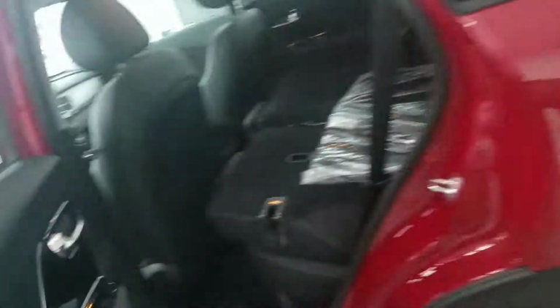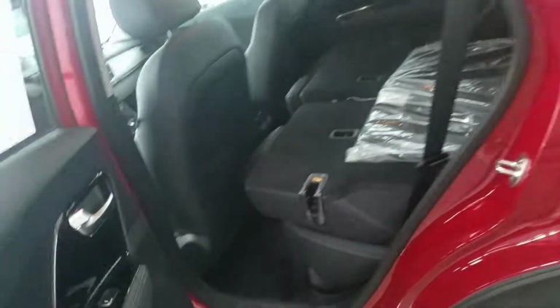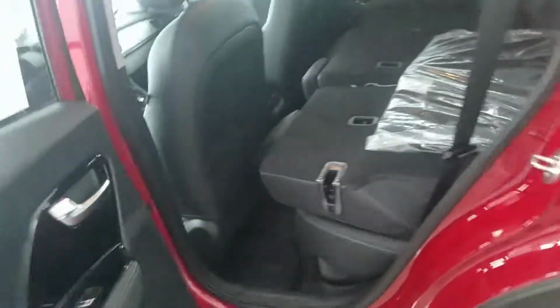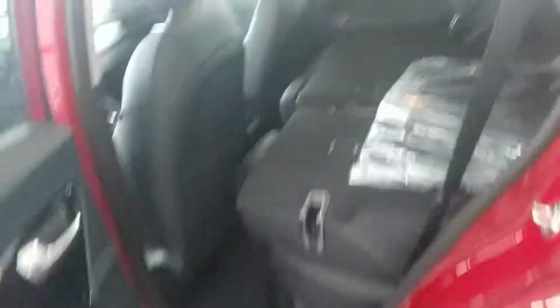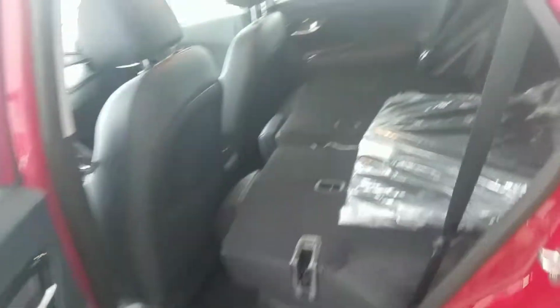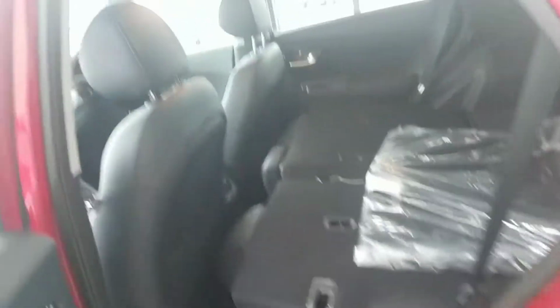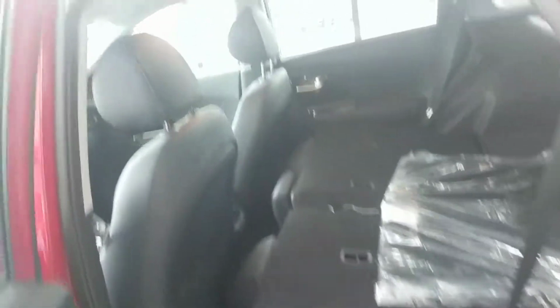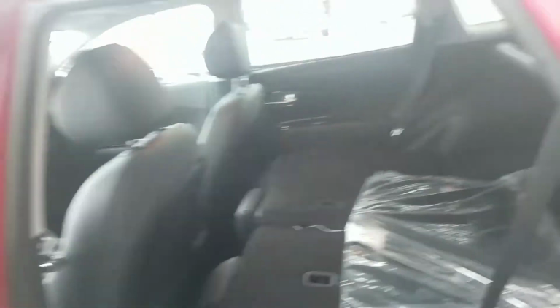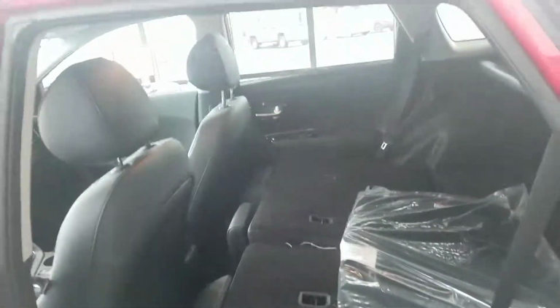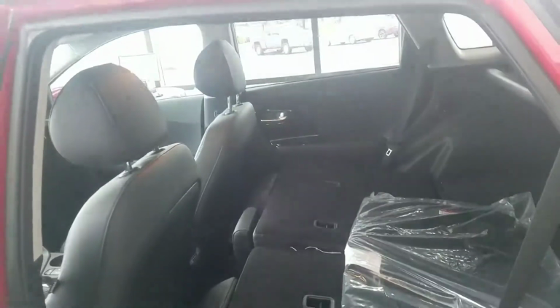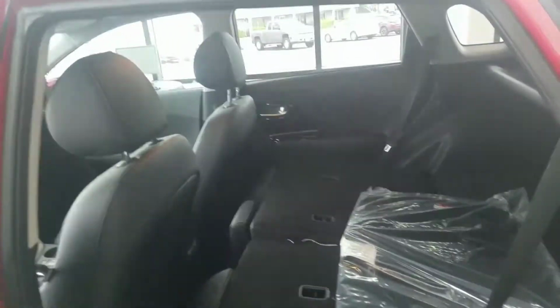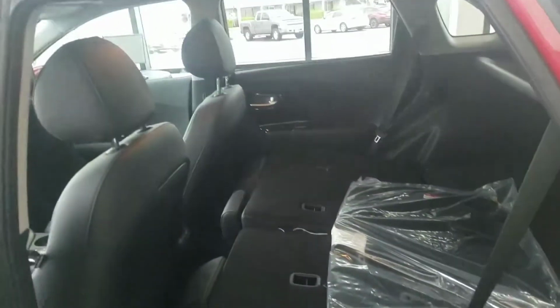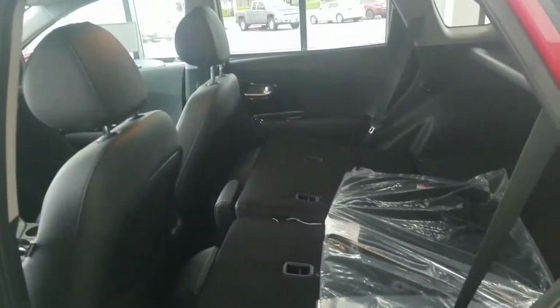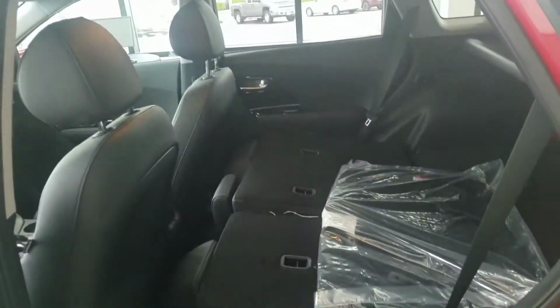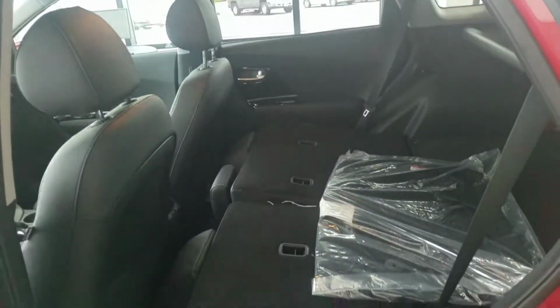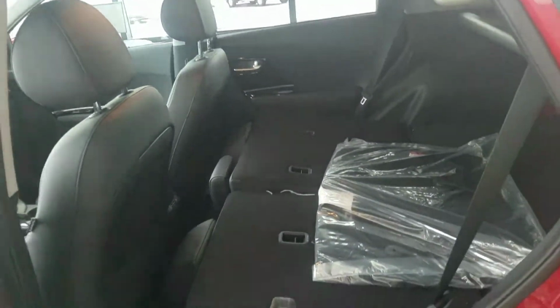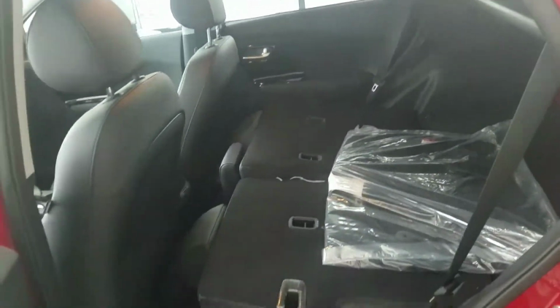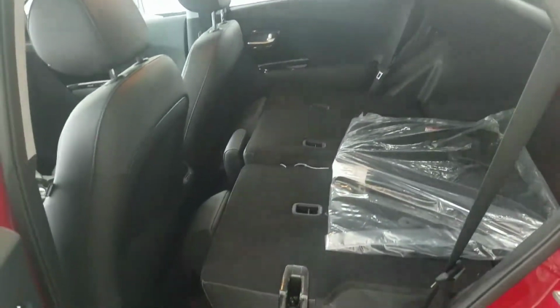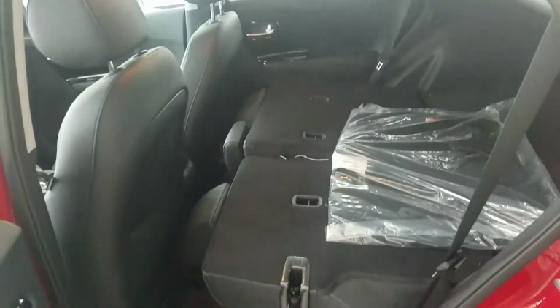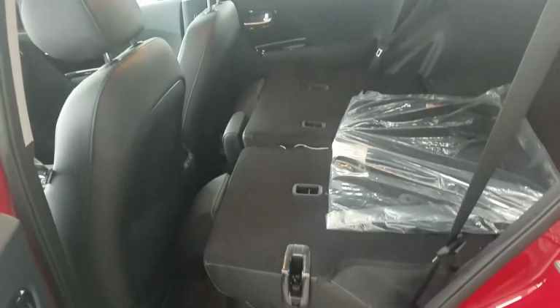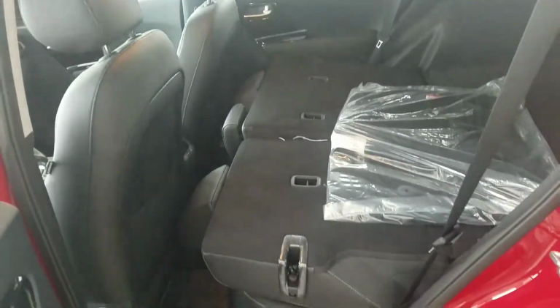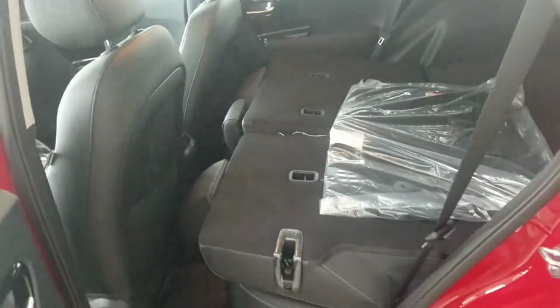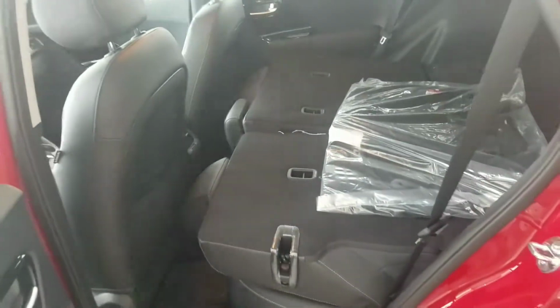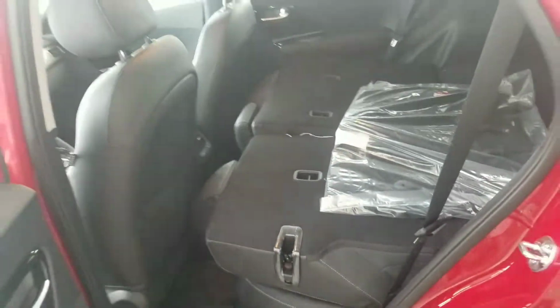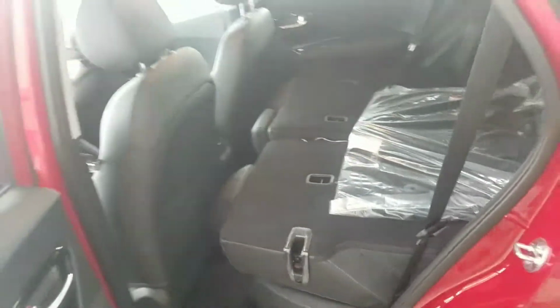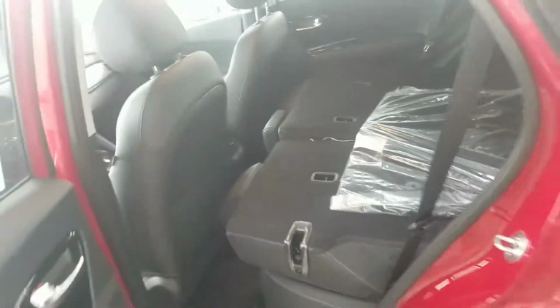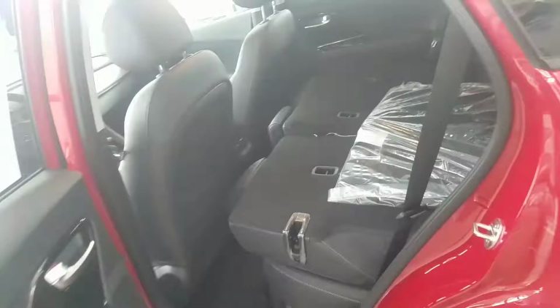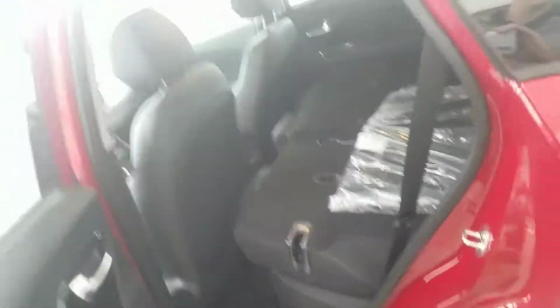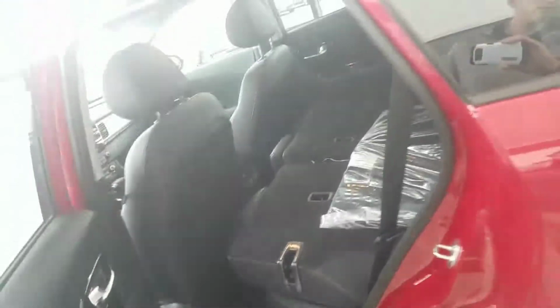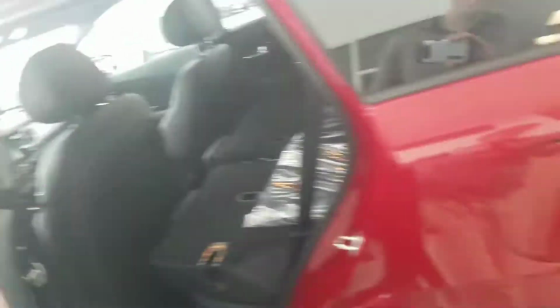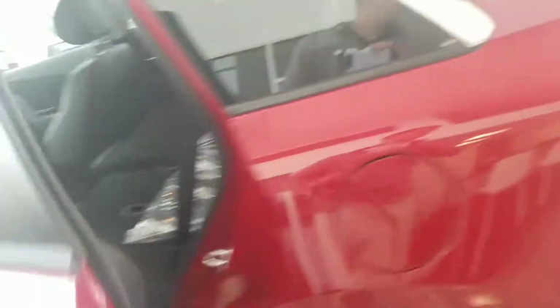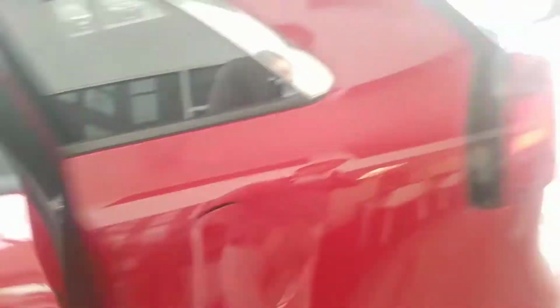I'm just going to give you a look at the back. The batteries are in the middle, so the seats will fold down 60-40 split.